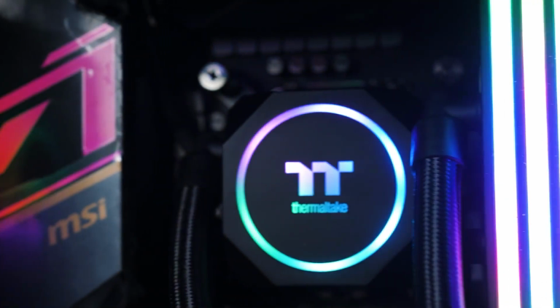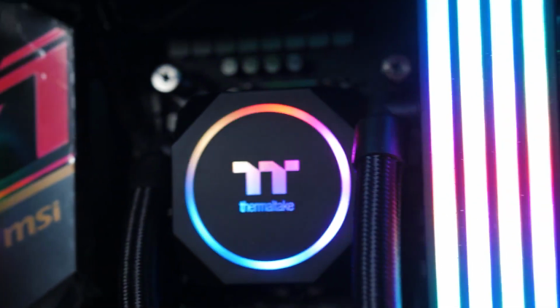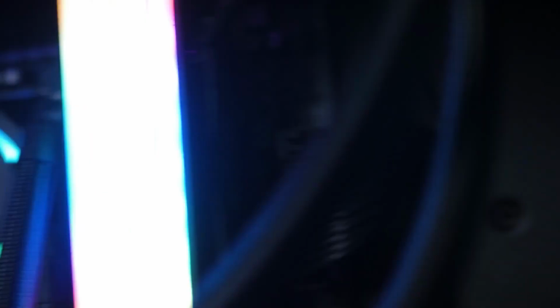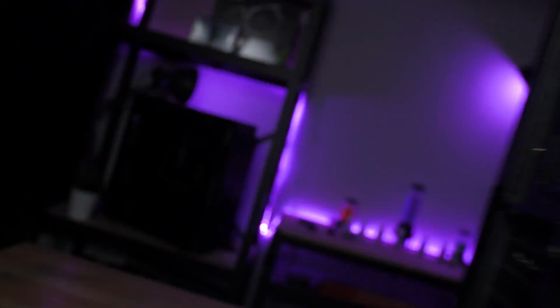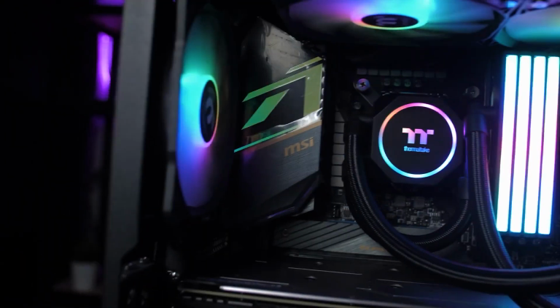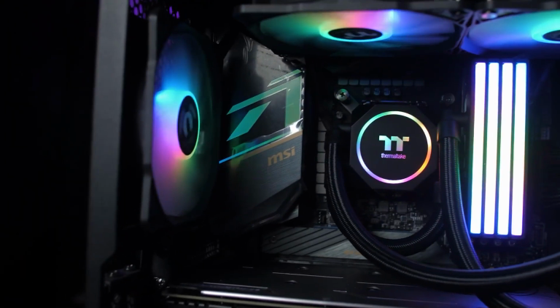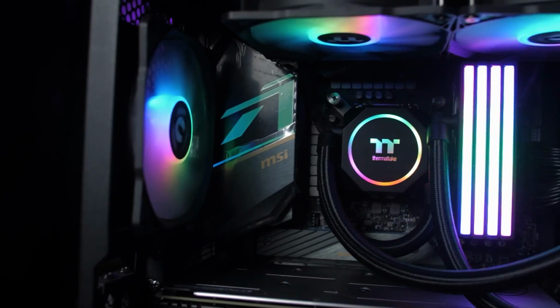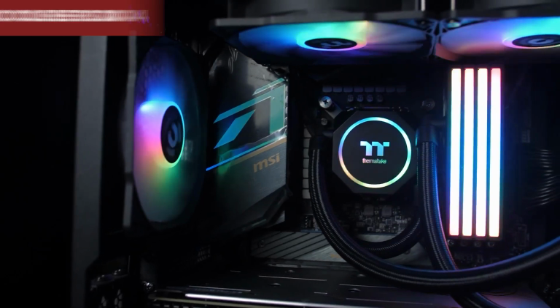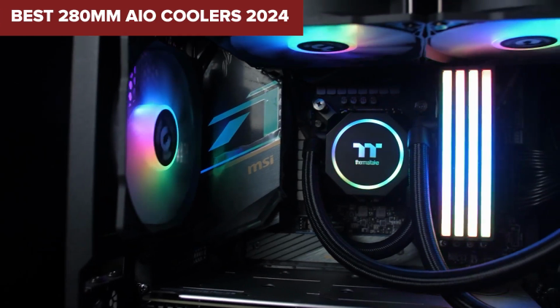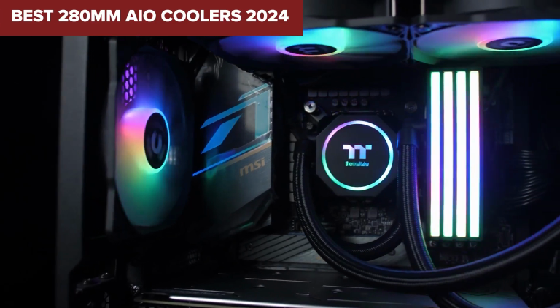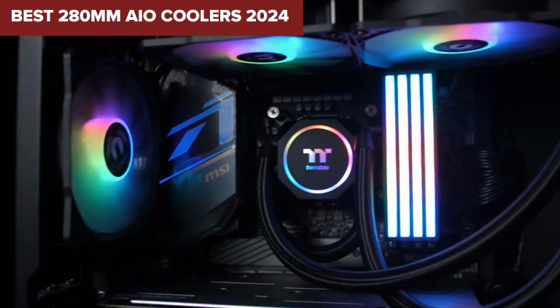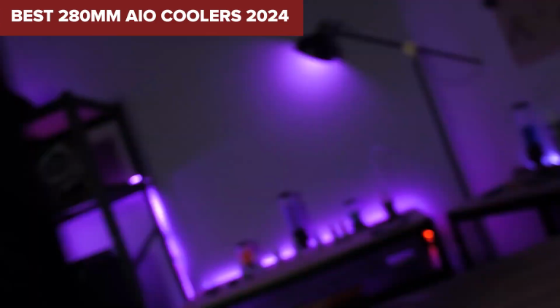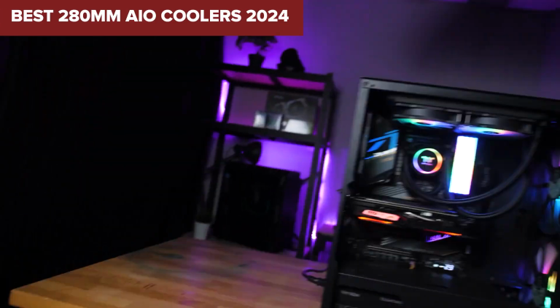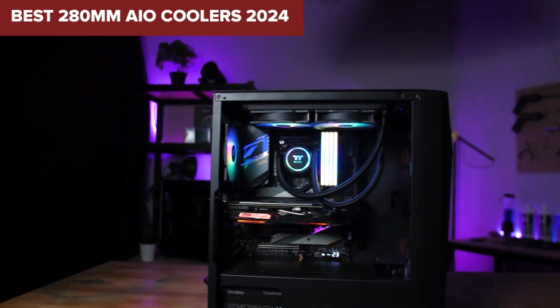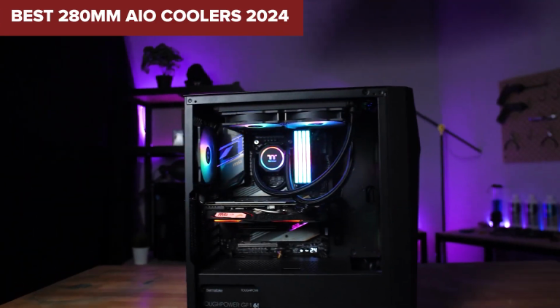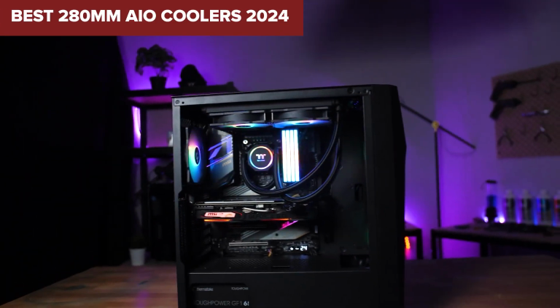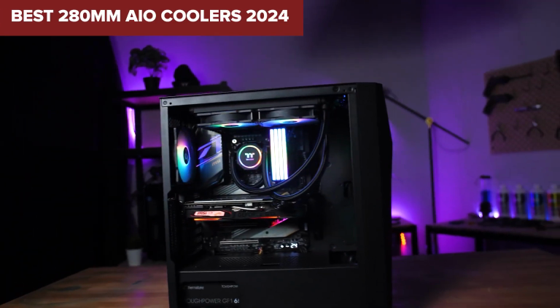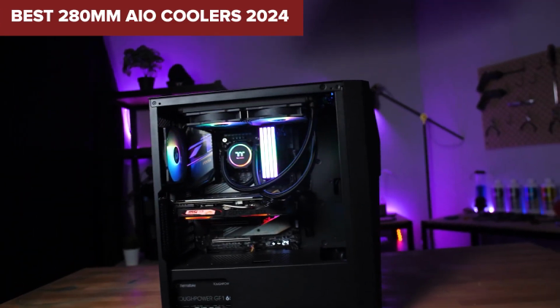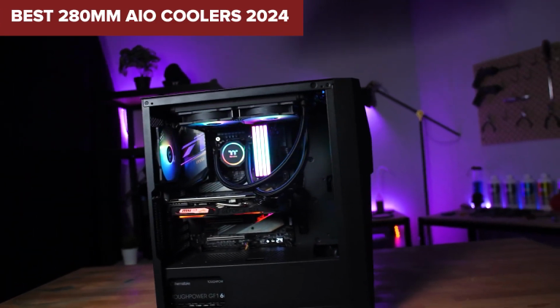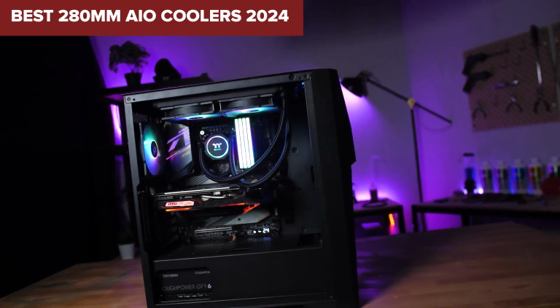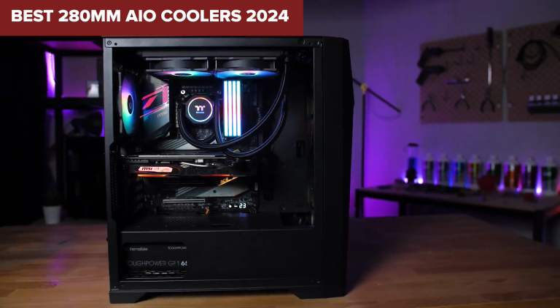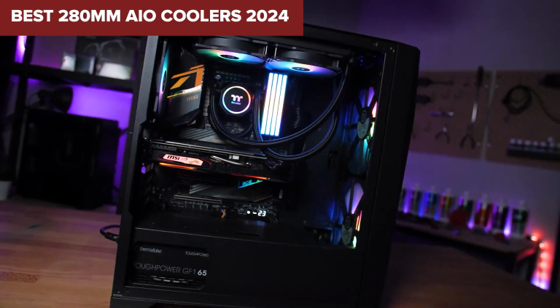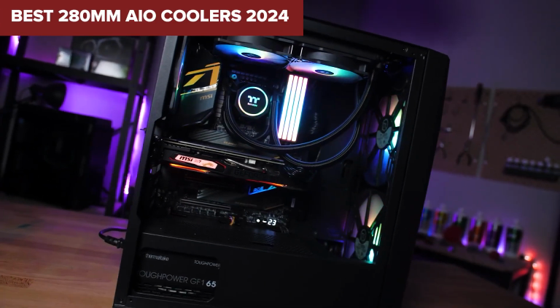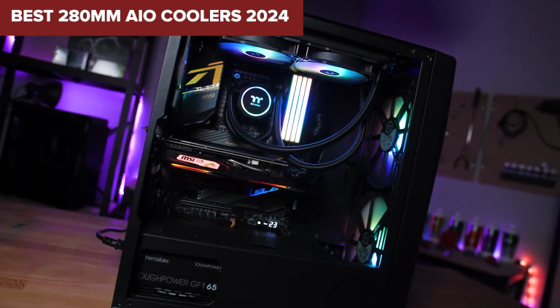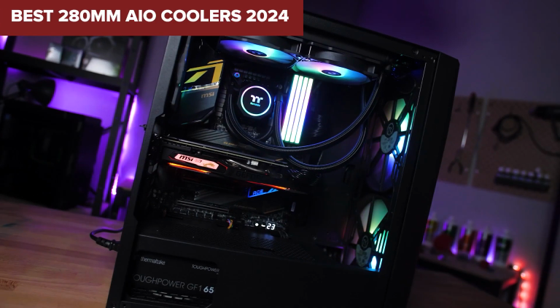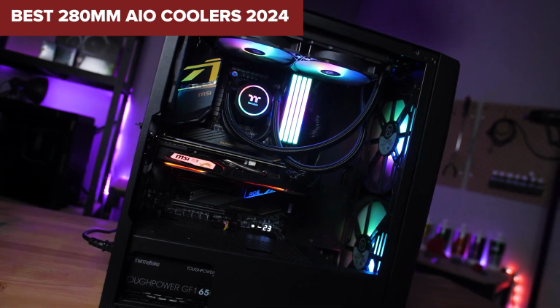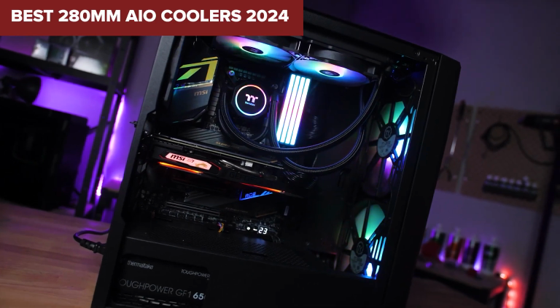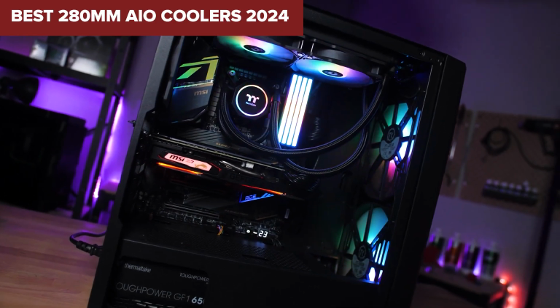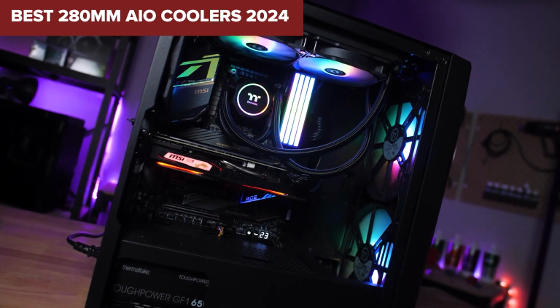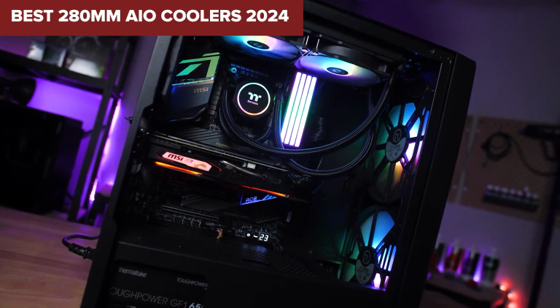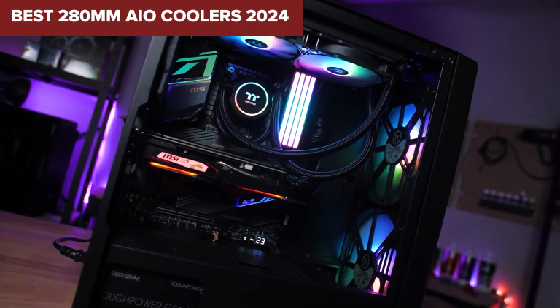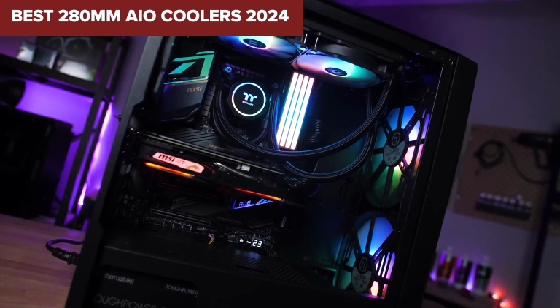Welcome to Device Lab. Today we'll be examining the best 280mm AIO coolers.